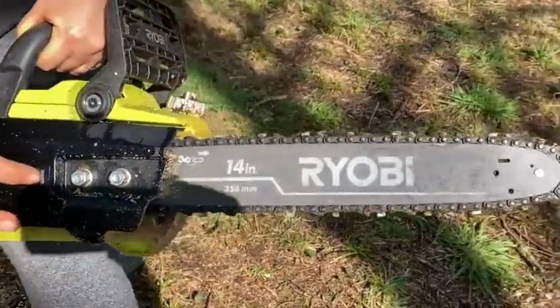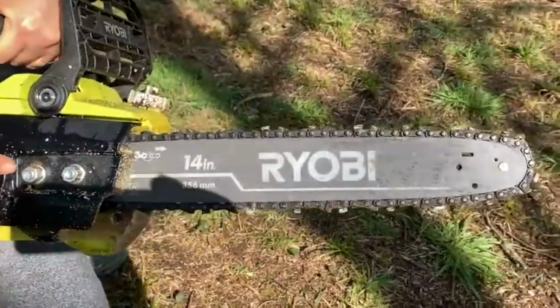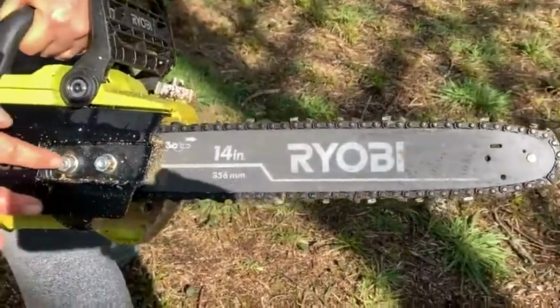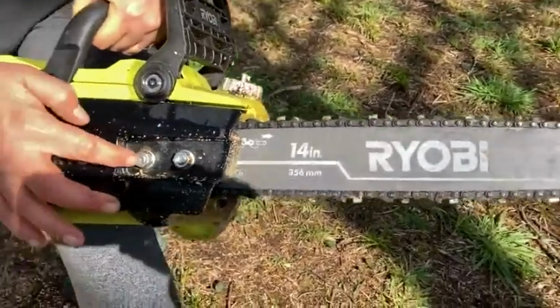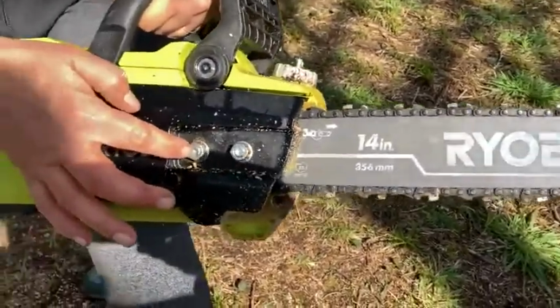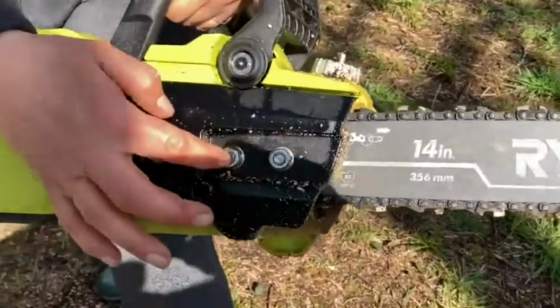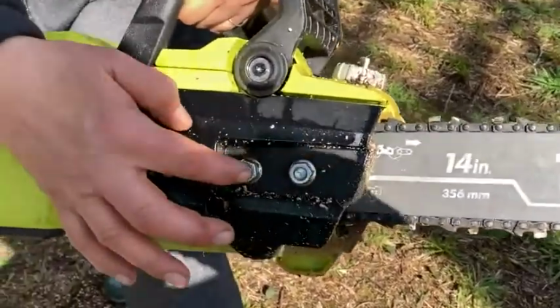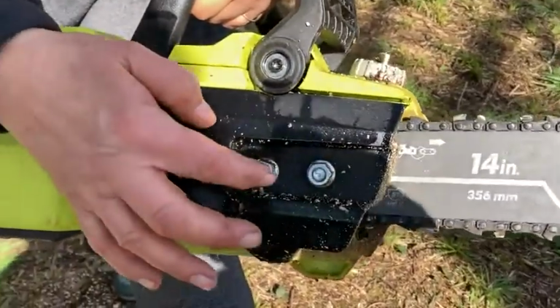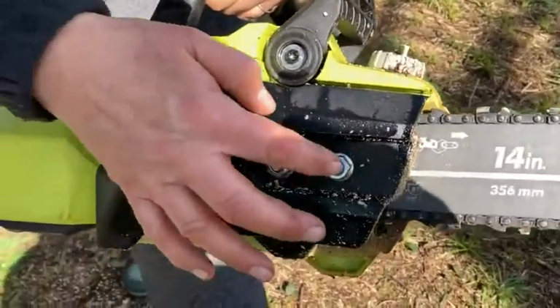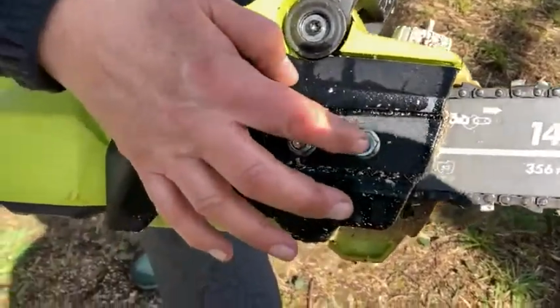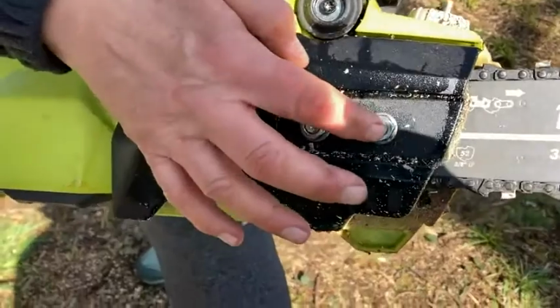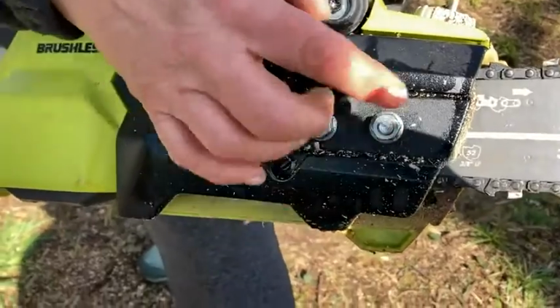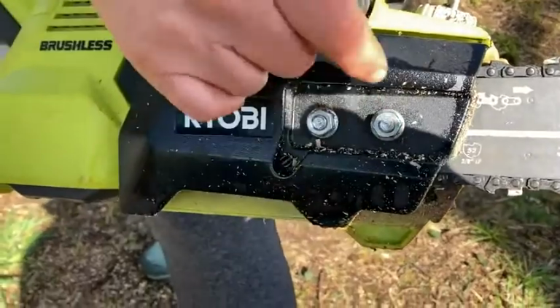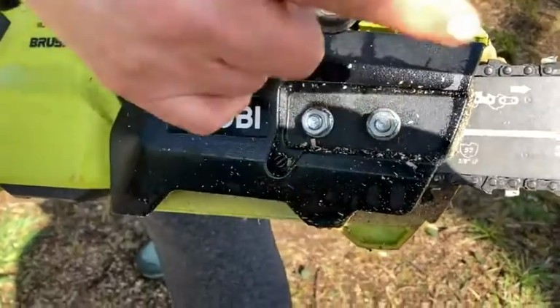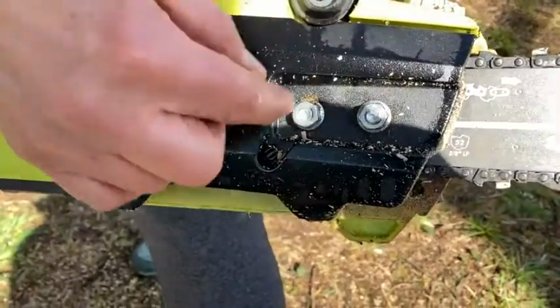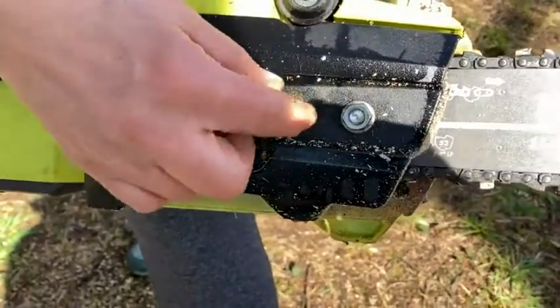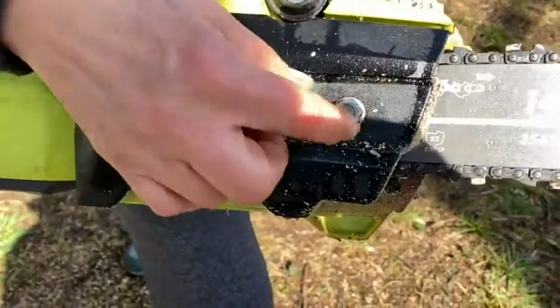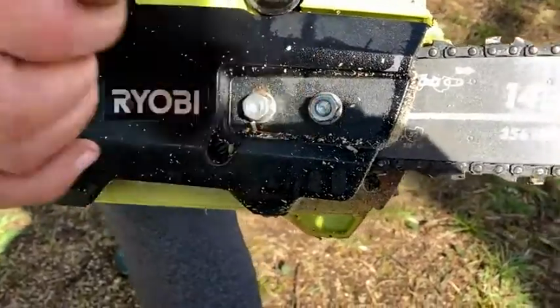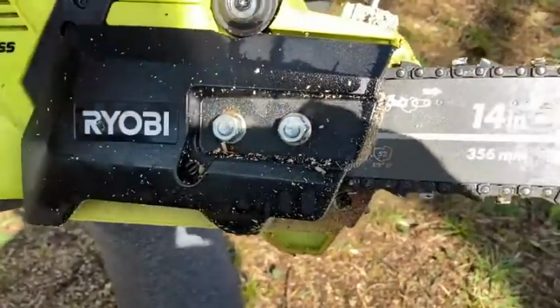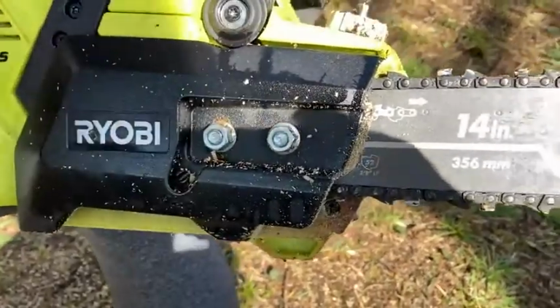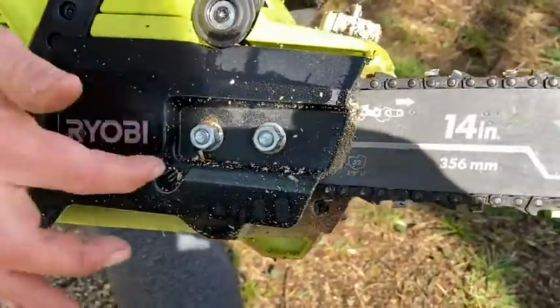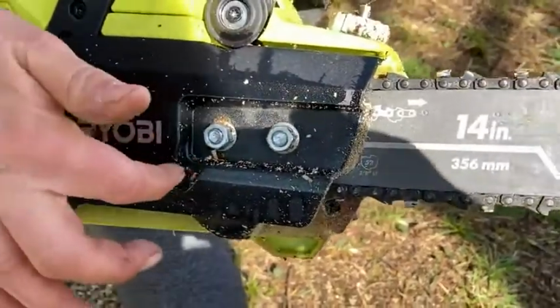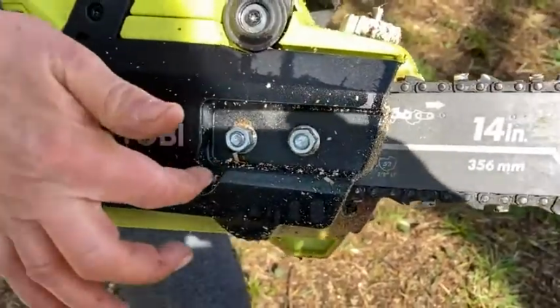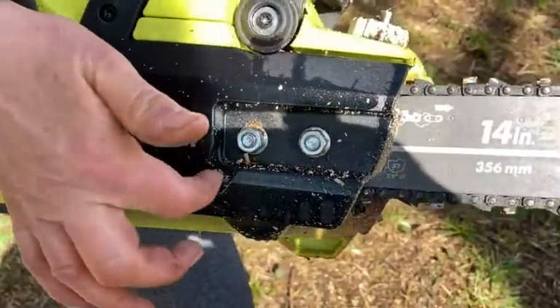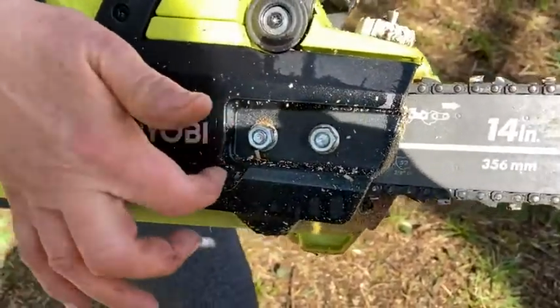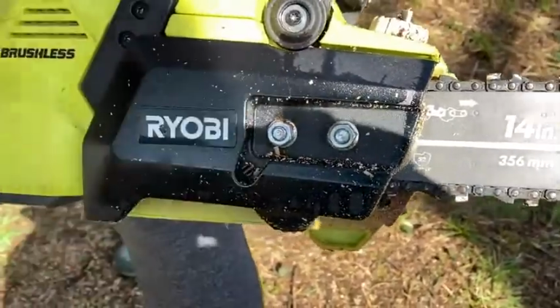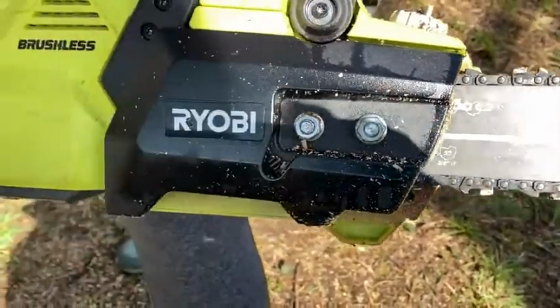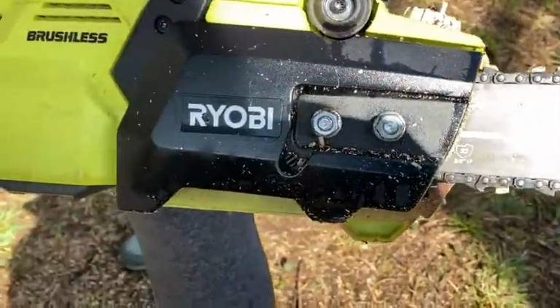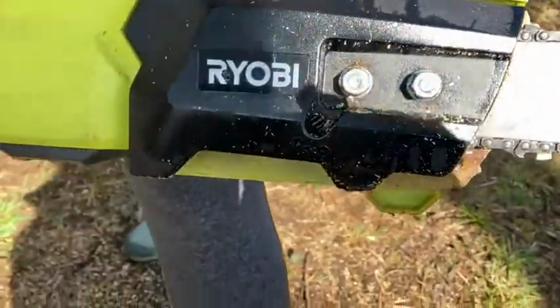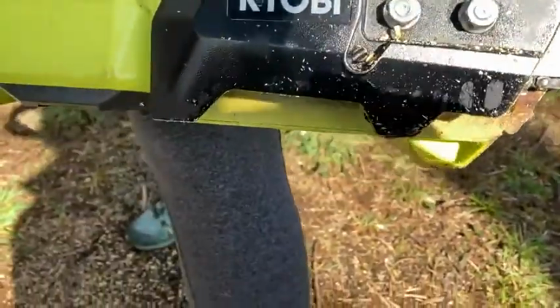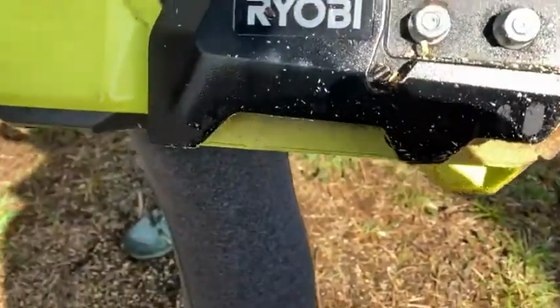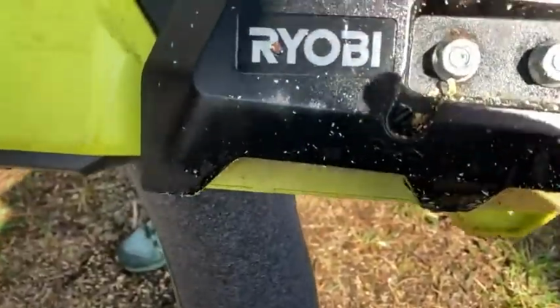So then you can just loosen these, put the chain right back on, tighten them up, and tighten with this little screw here. It's very easy to do.